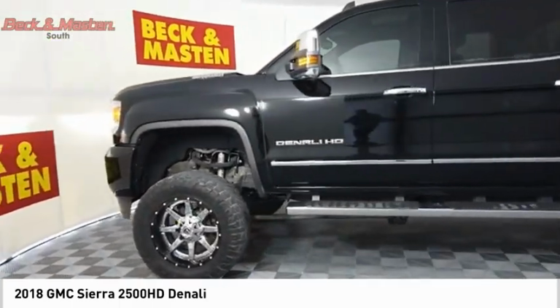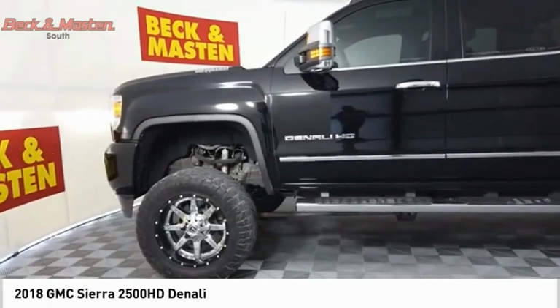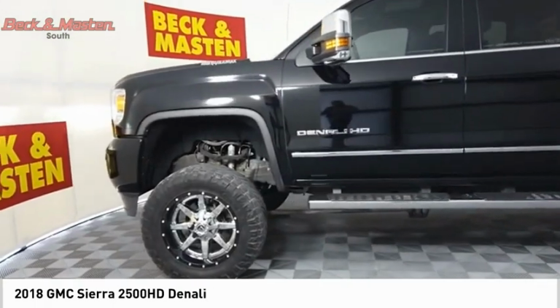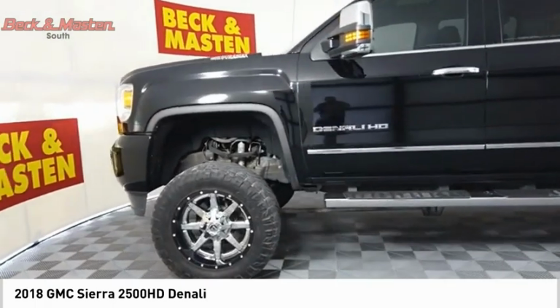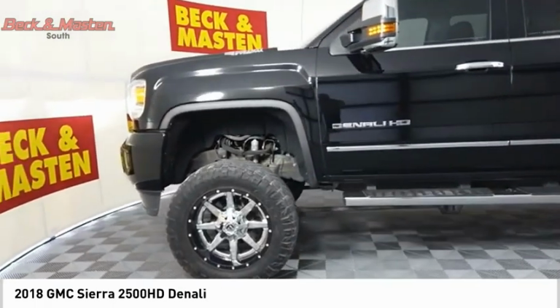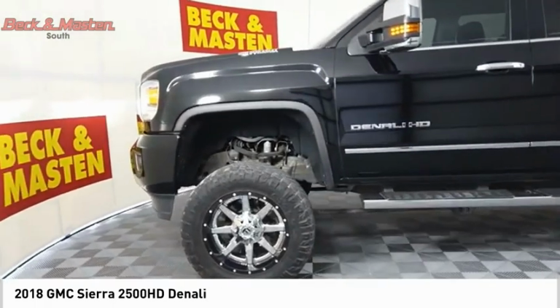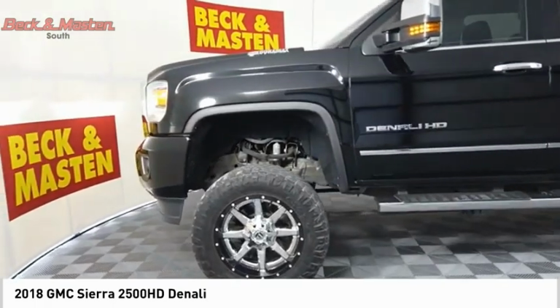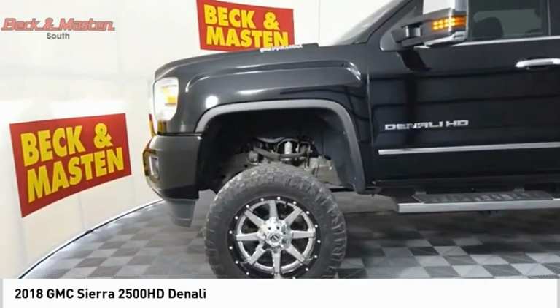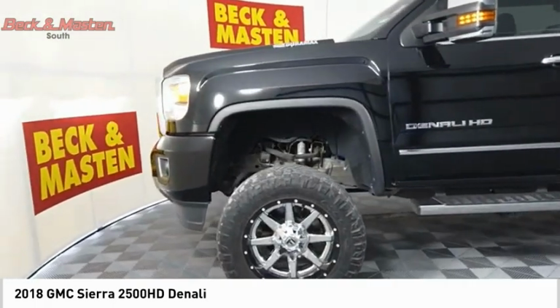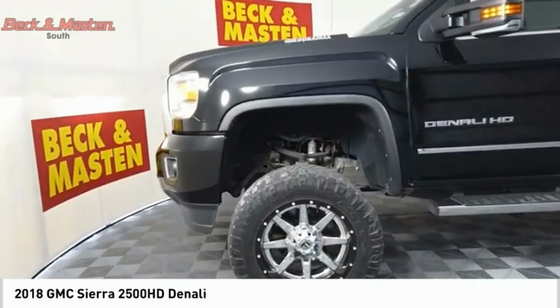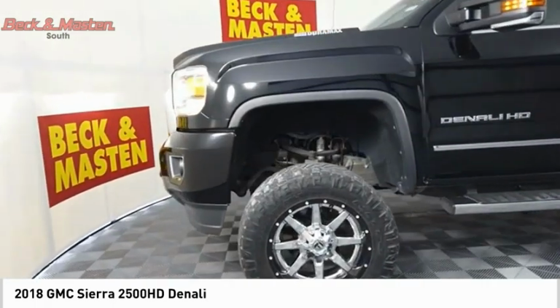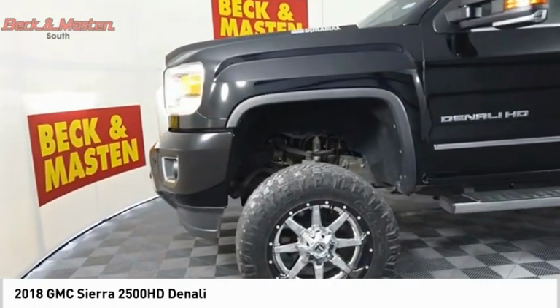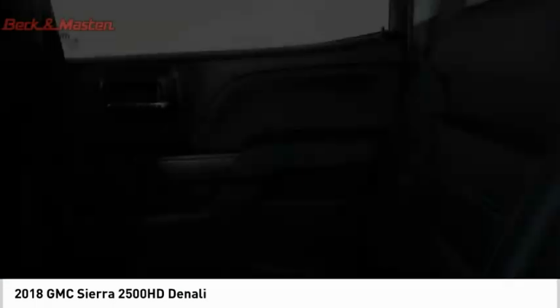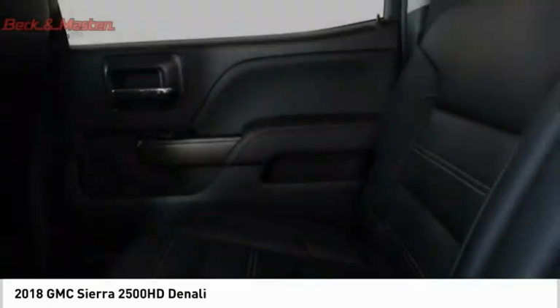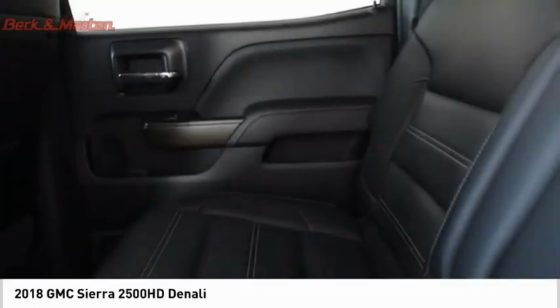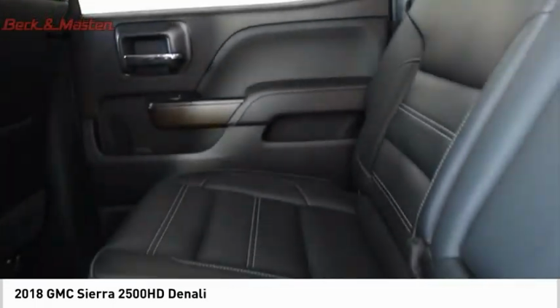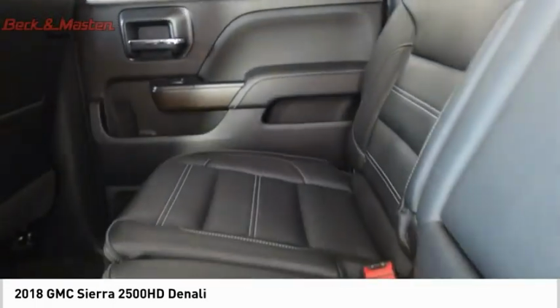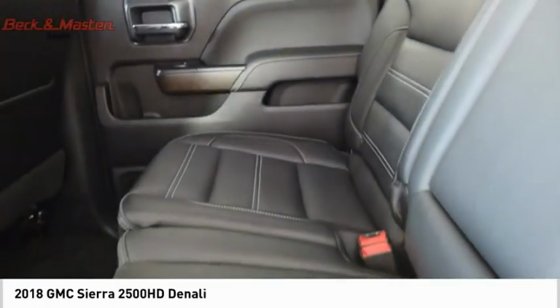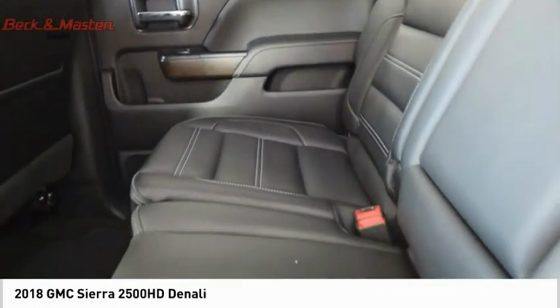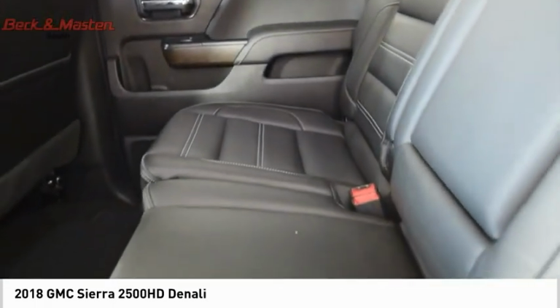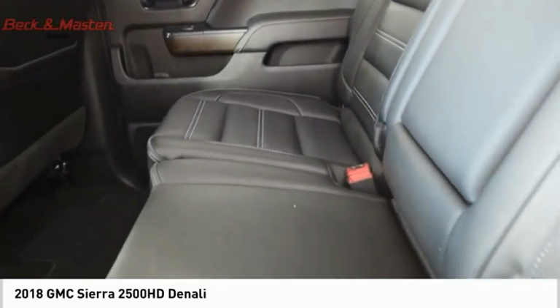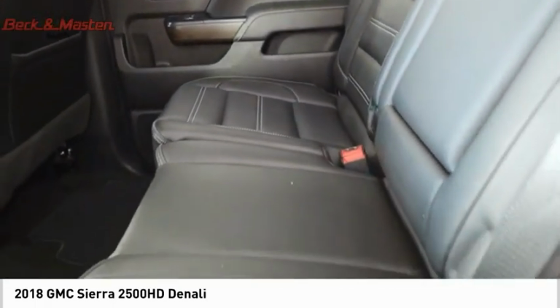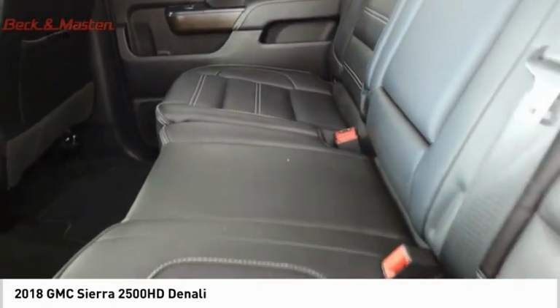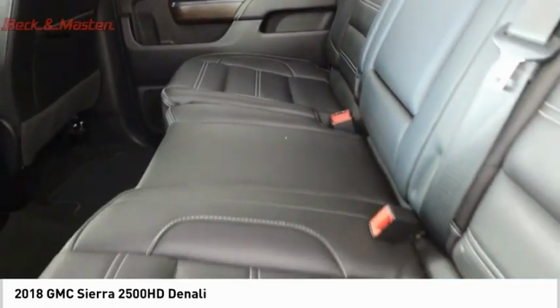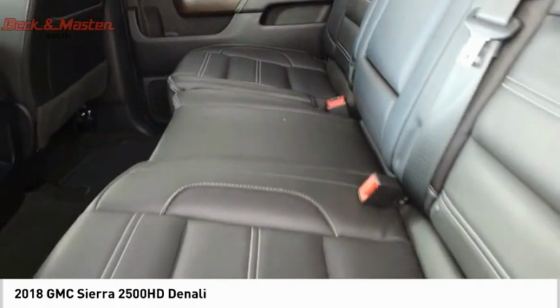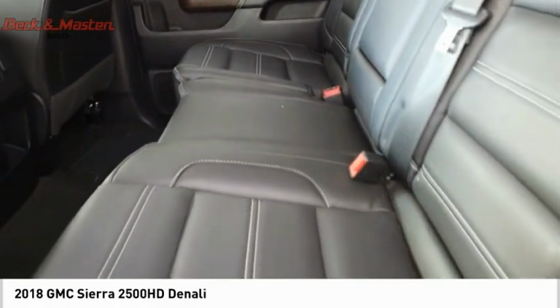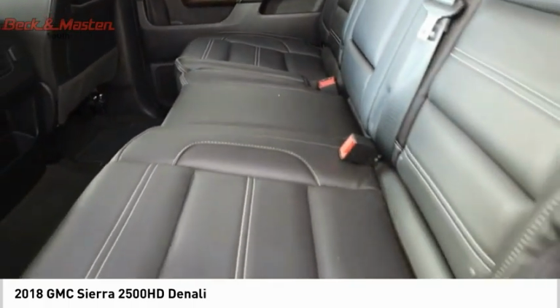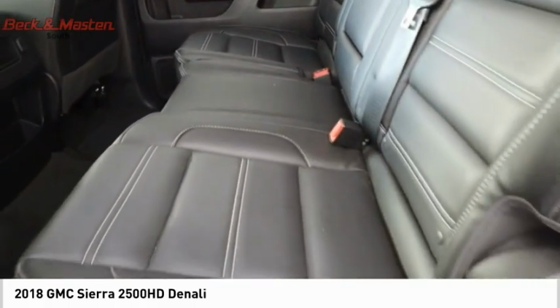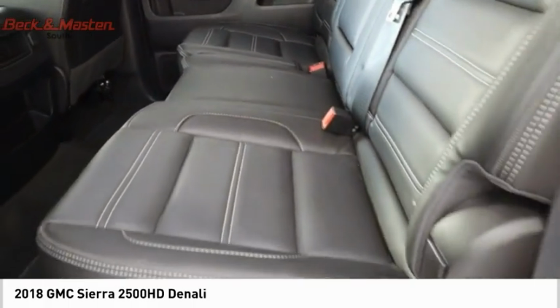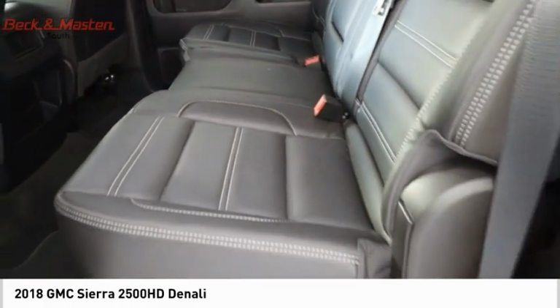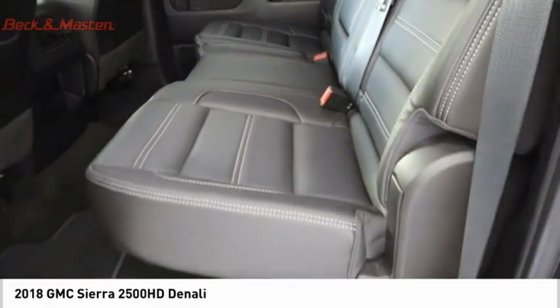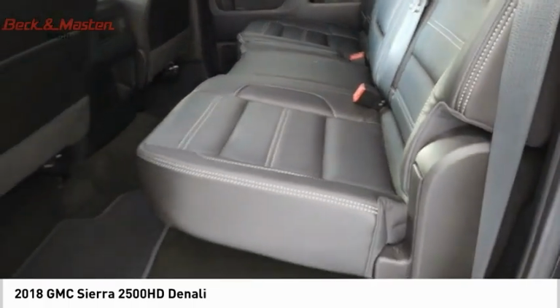Fog lights, braking assist, power brakes. Wouldn't you look great in this vehicle? Stop in today and see for yourself.